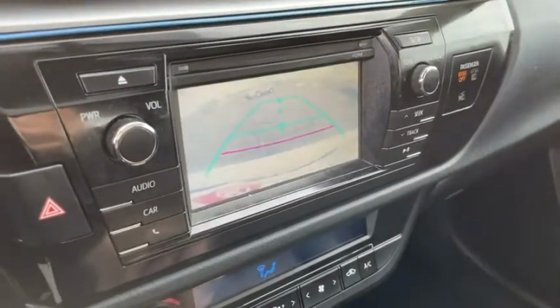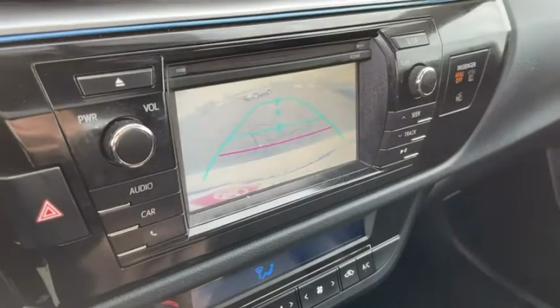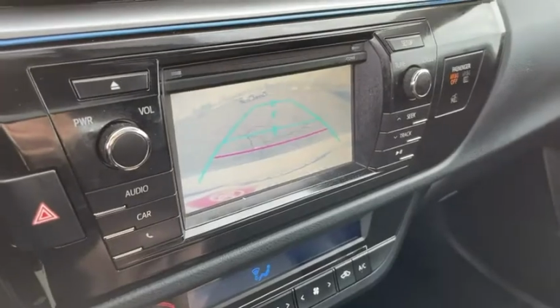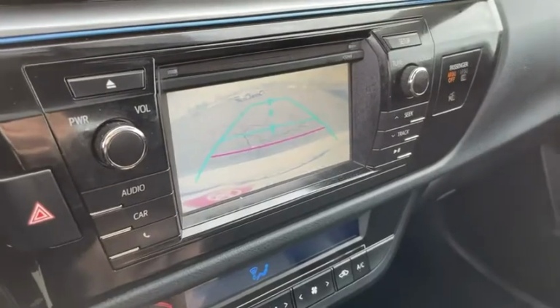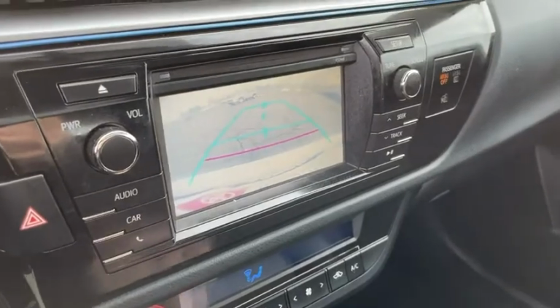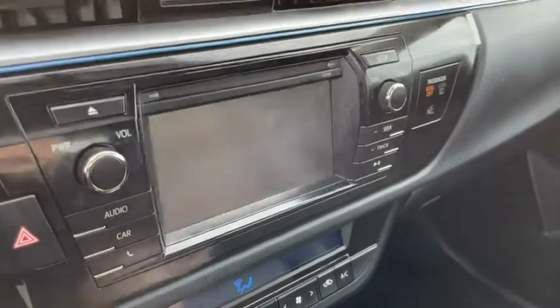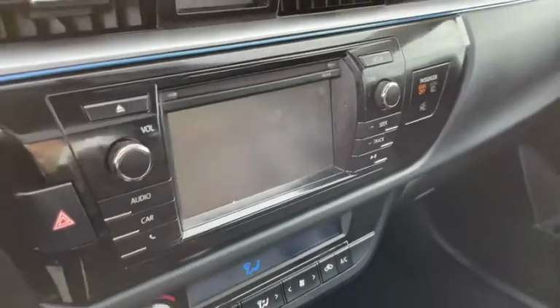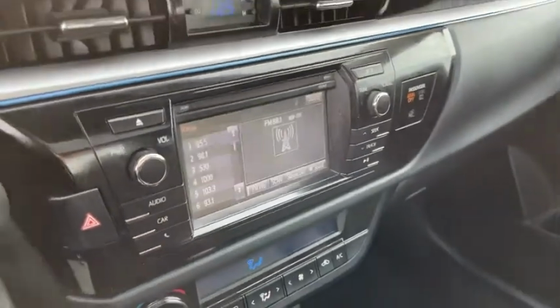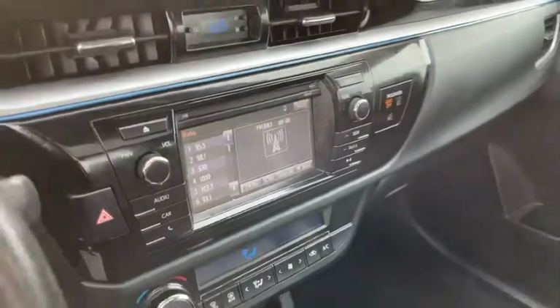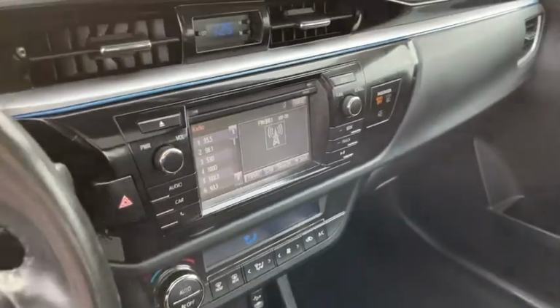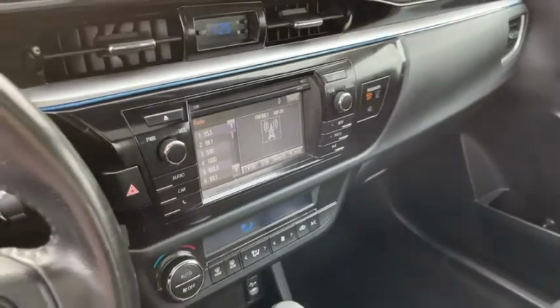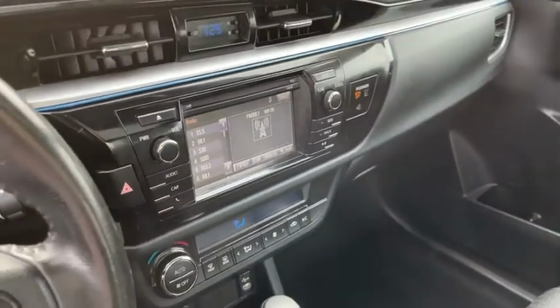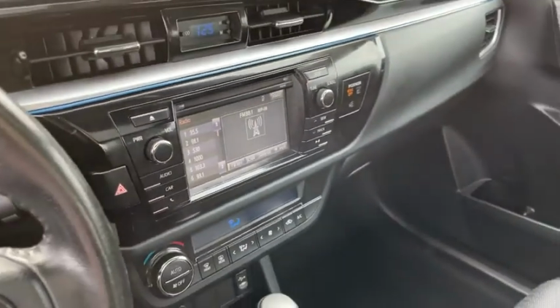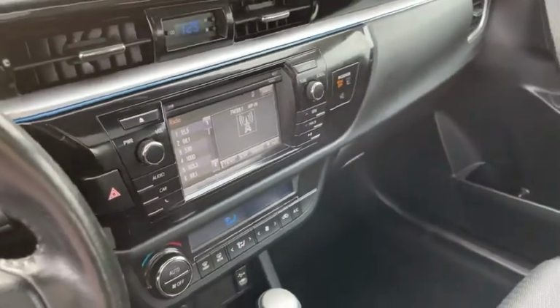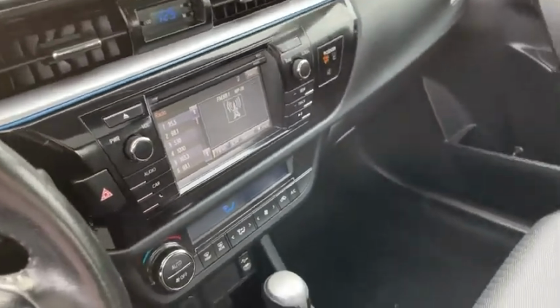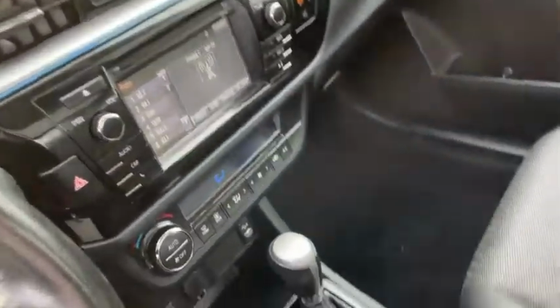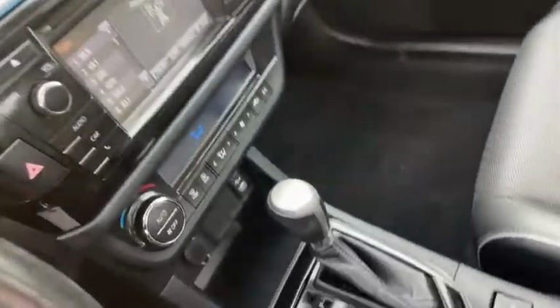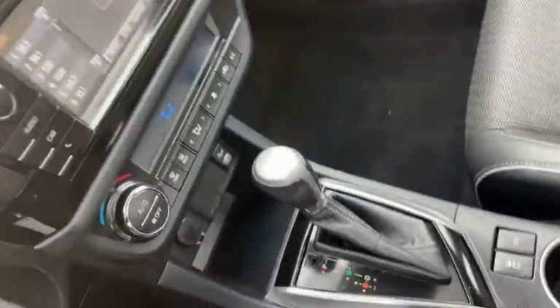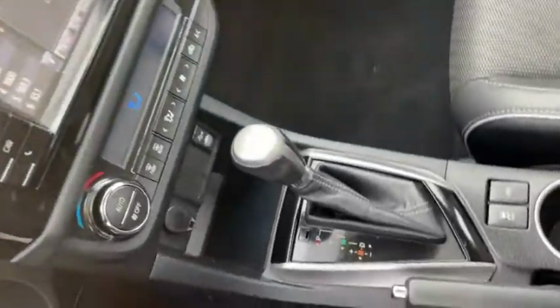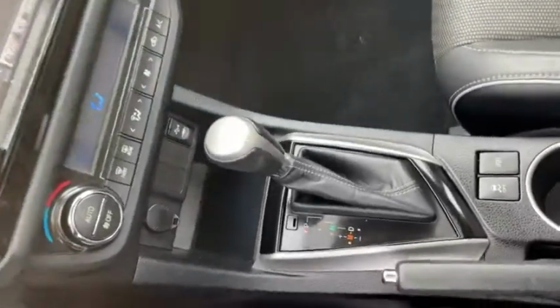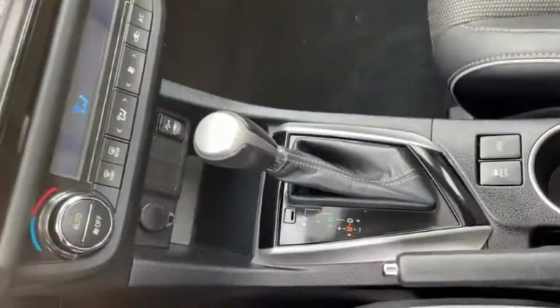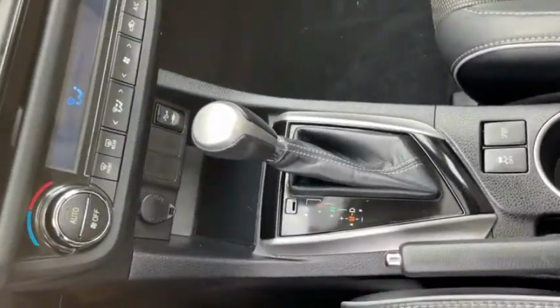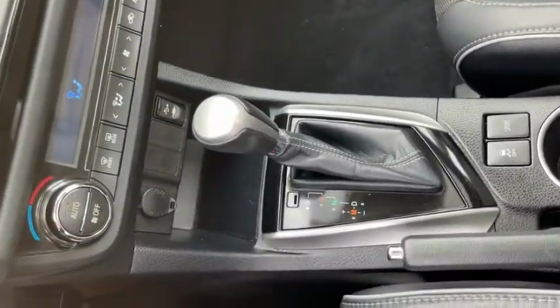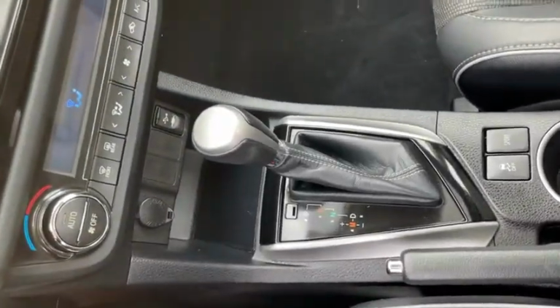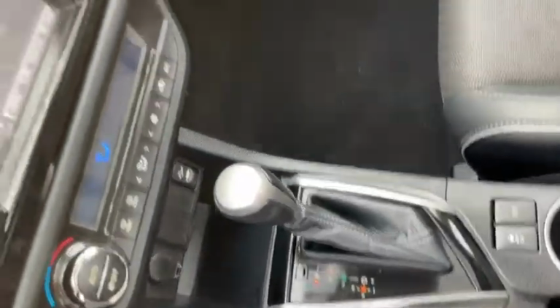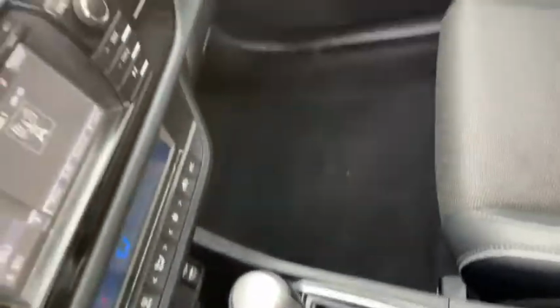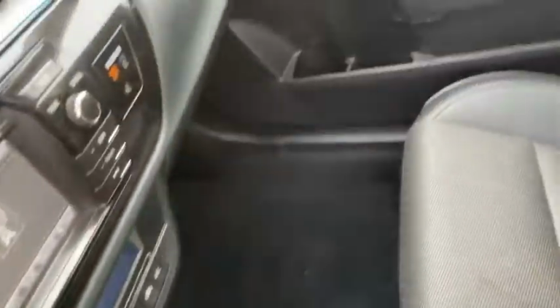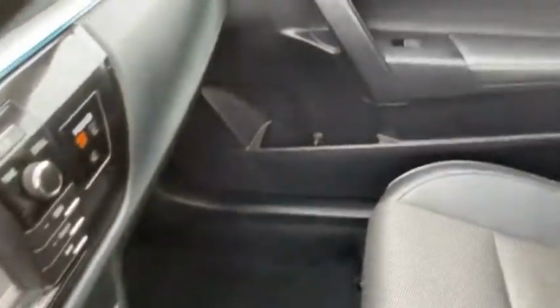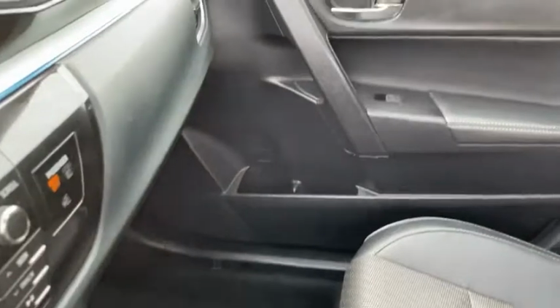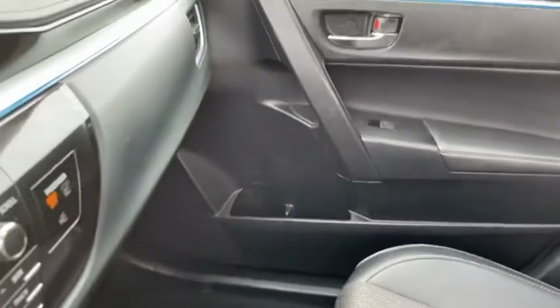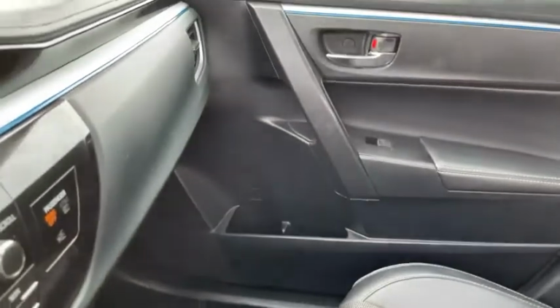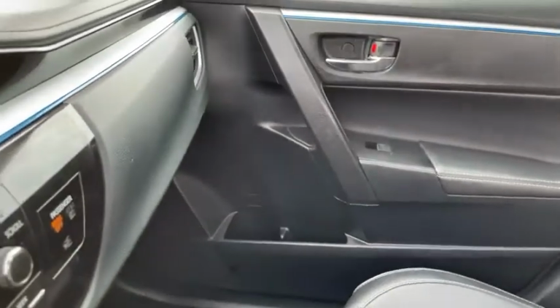Power moonroof, remote keyless entry, brake assist, panic alarm, tachometer, cloth seat trim.